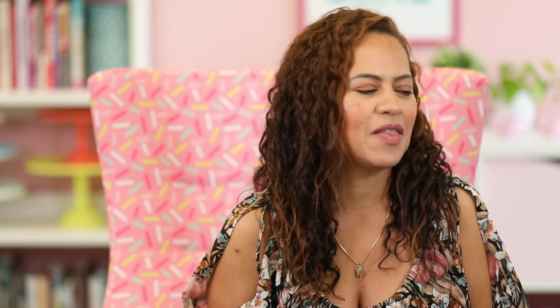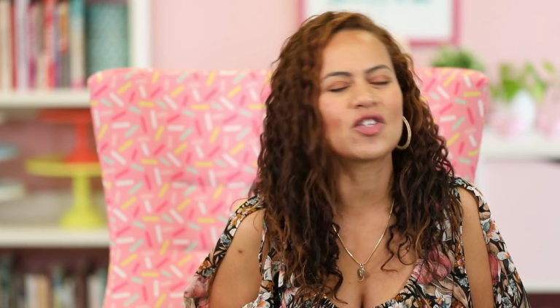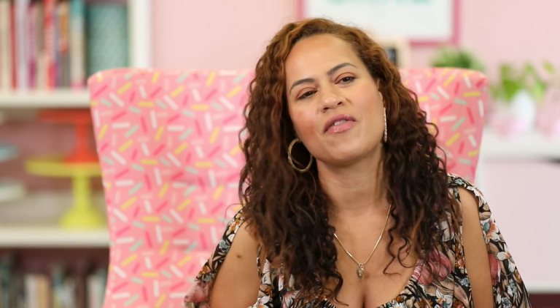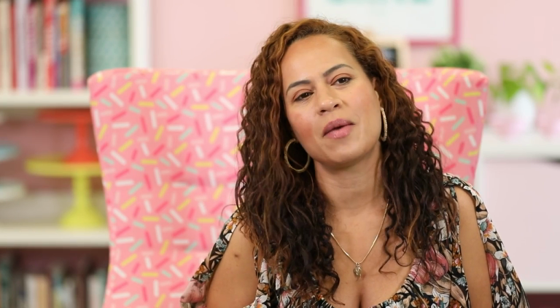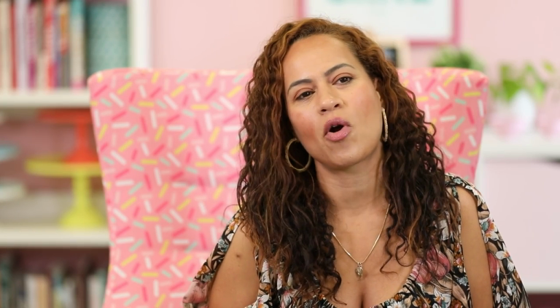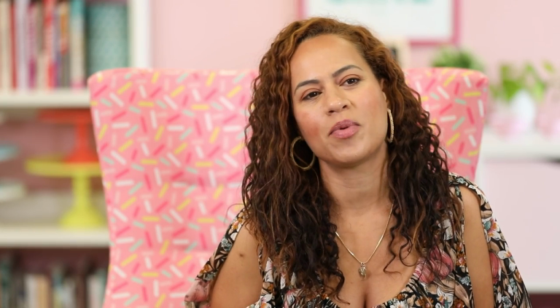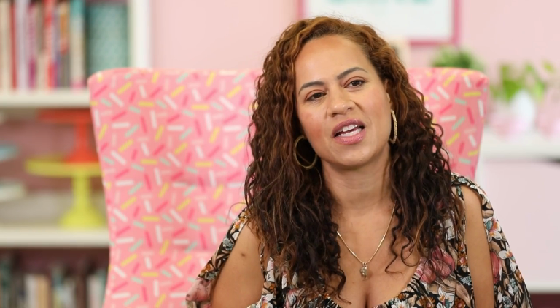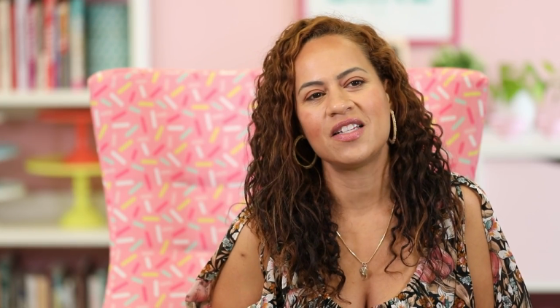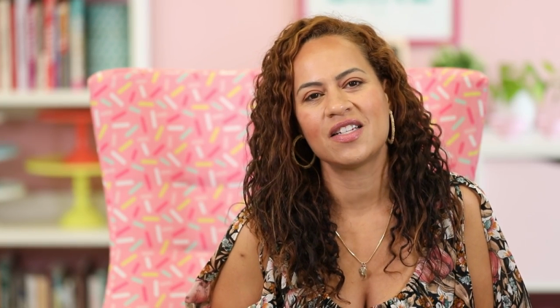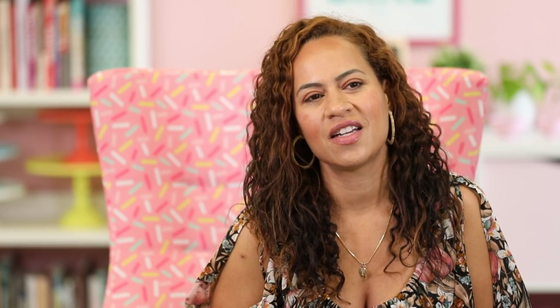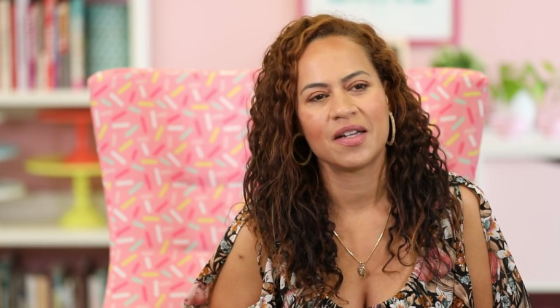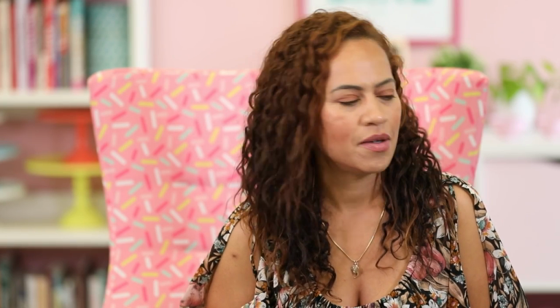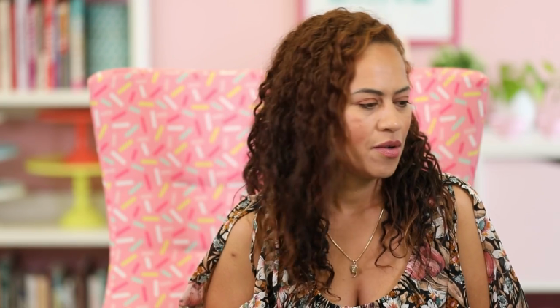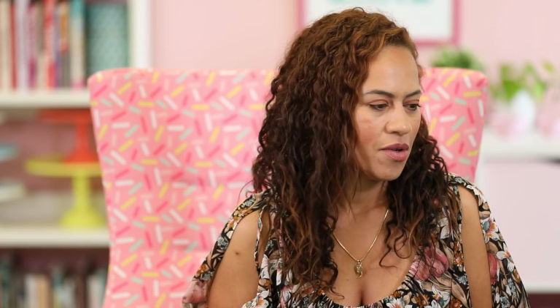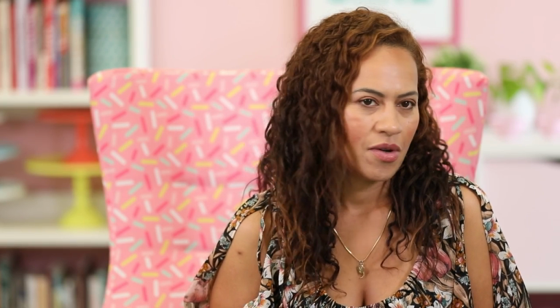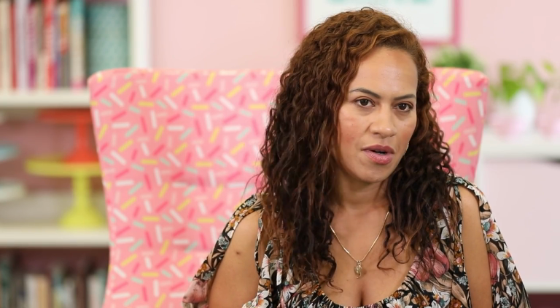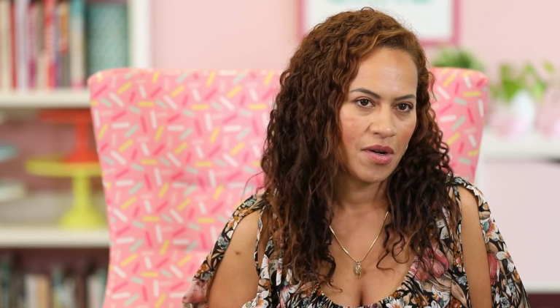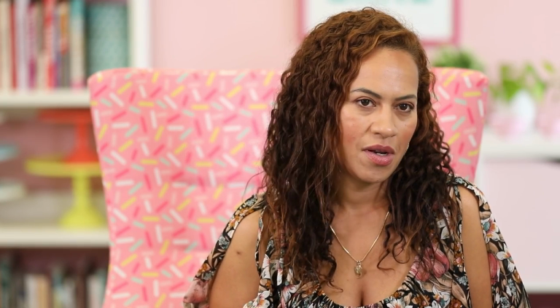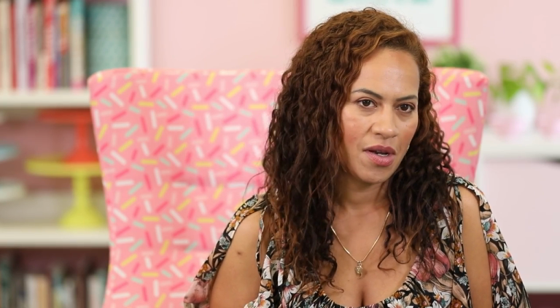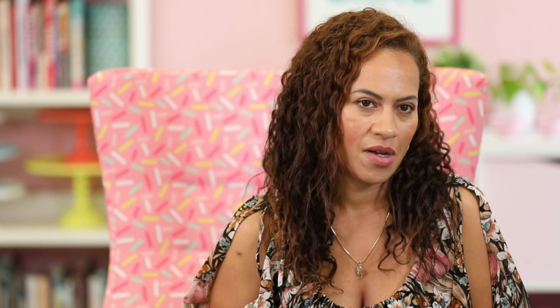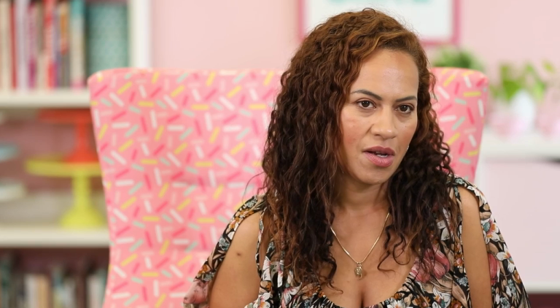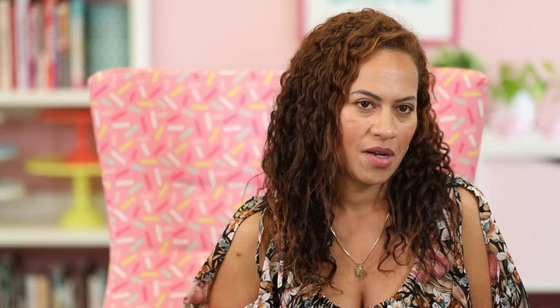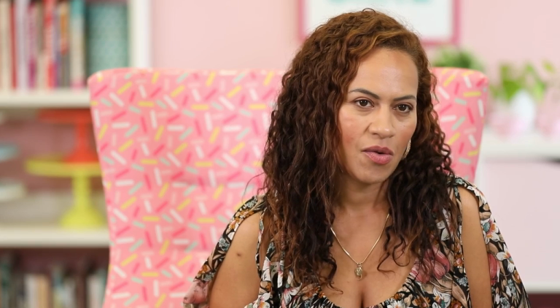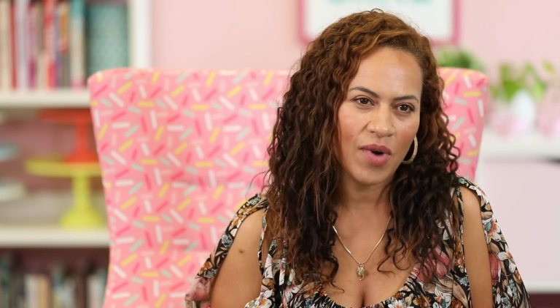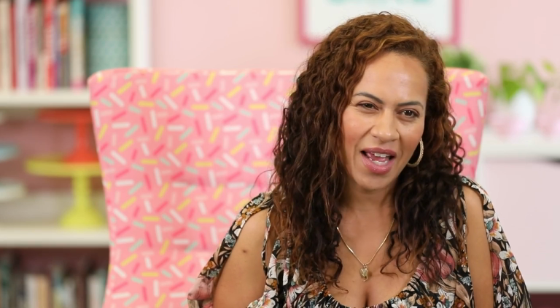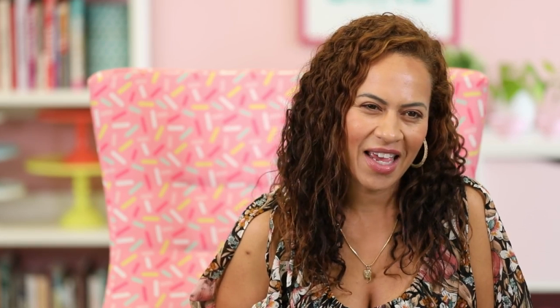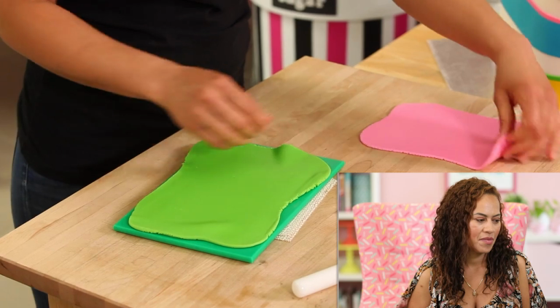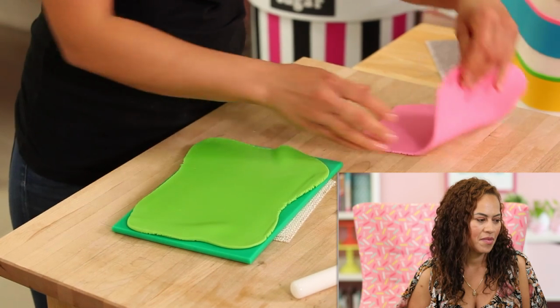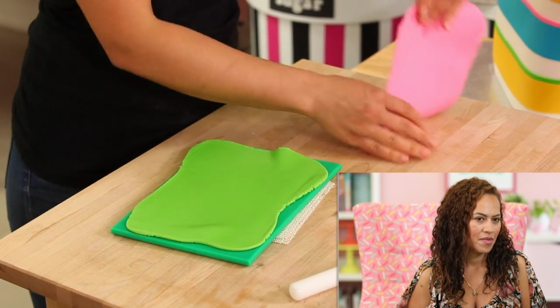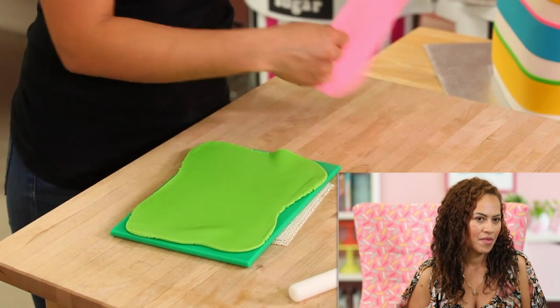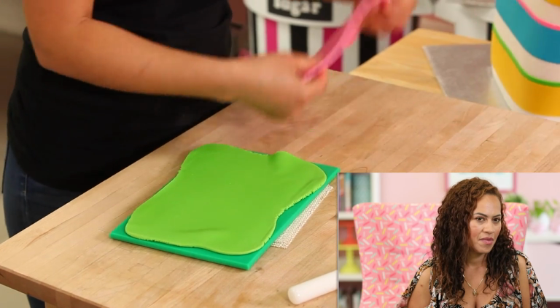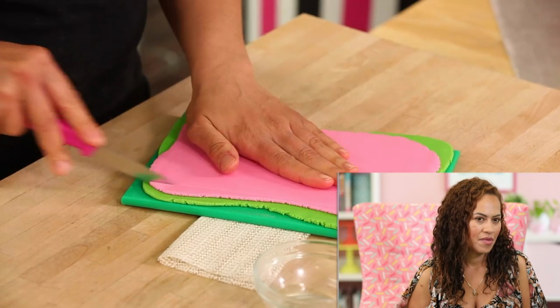I made the scarf and I marbled it. I was blown away when I made the scarf — but now I'm jaded.